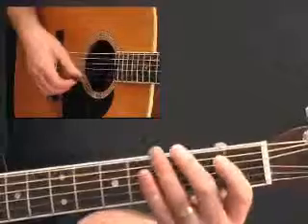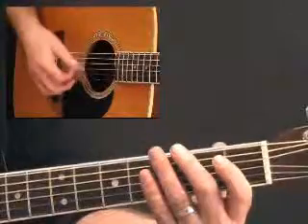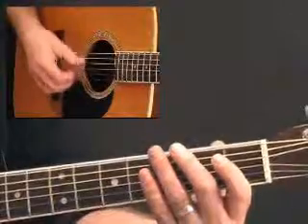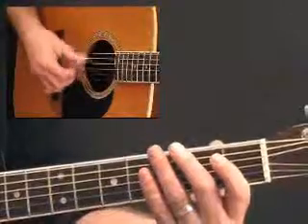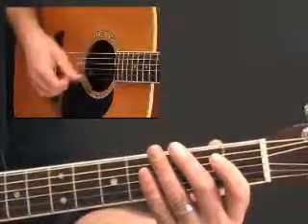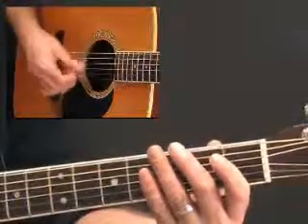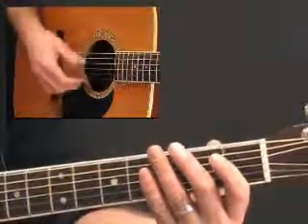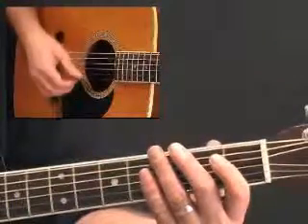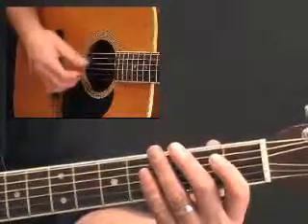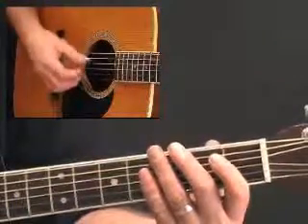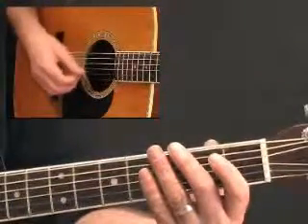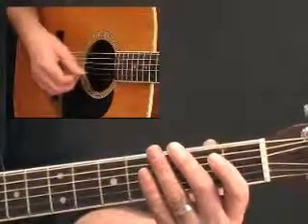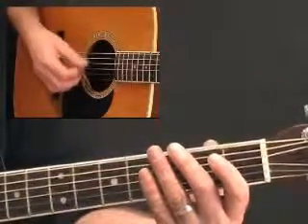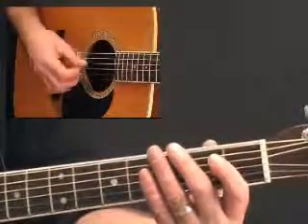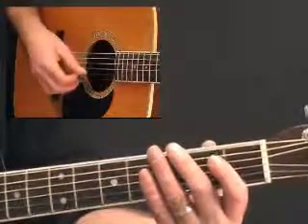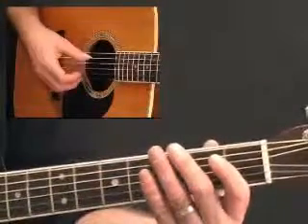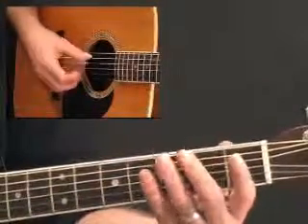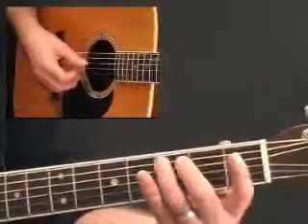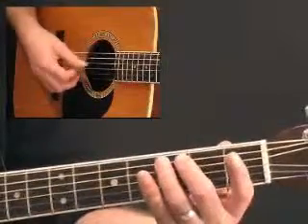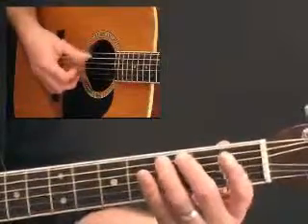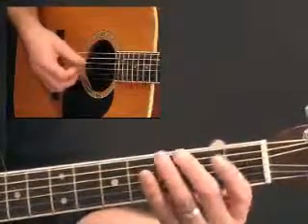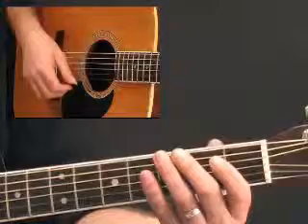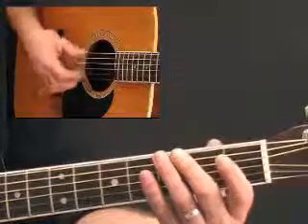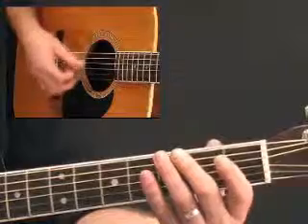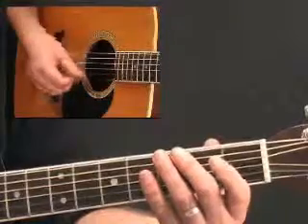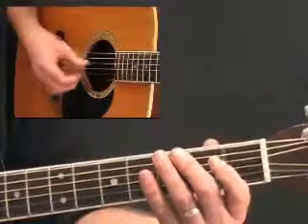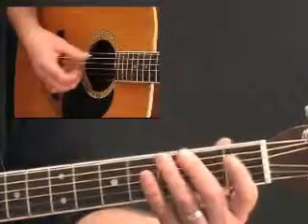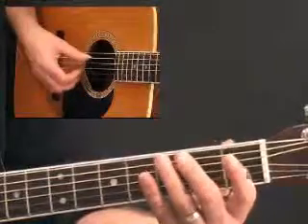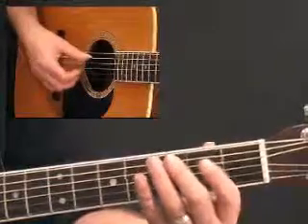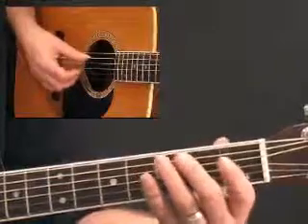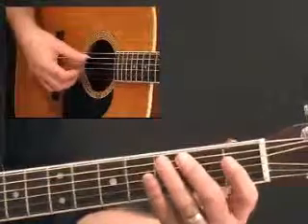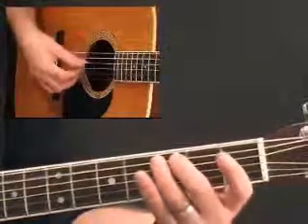You can use your thumb and your fingers or whatever you choose, just be comfortable about that. If you do it with a thumb, that's fine.